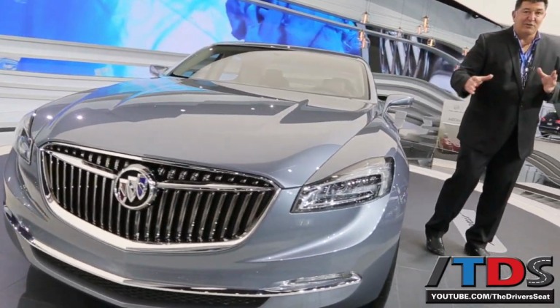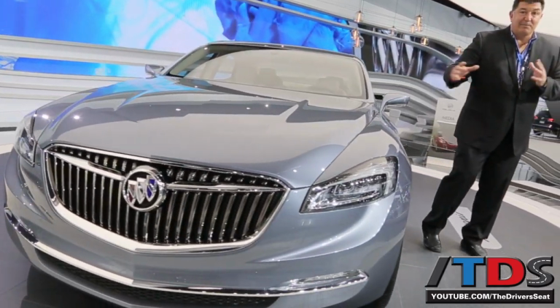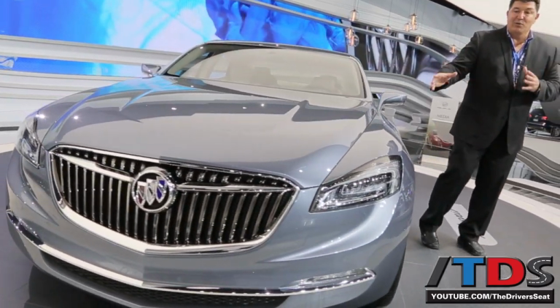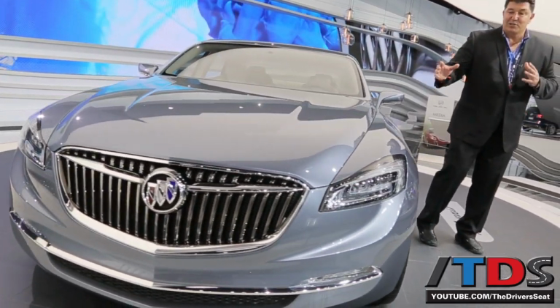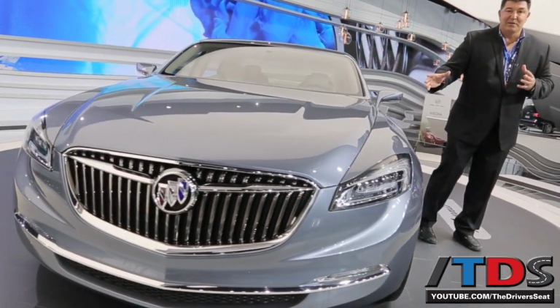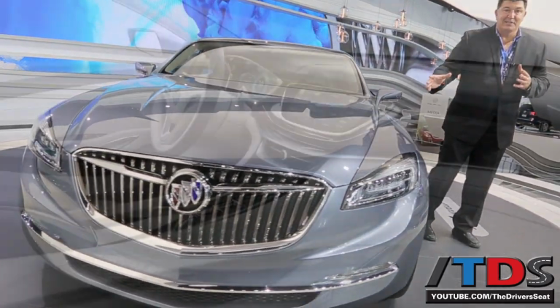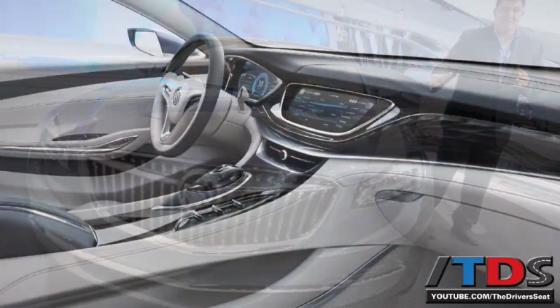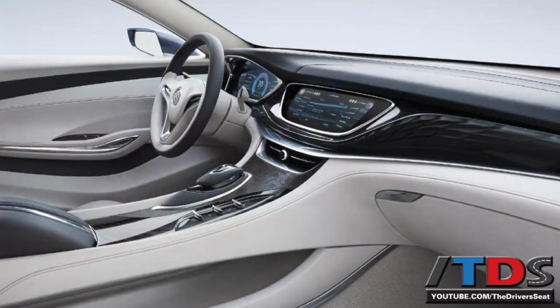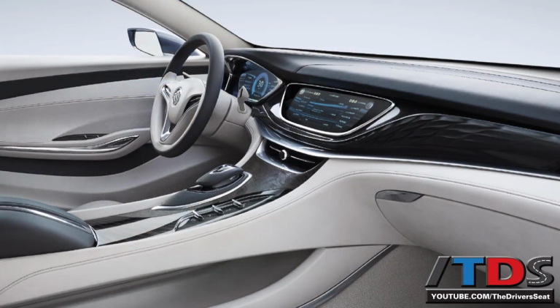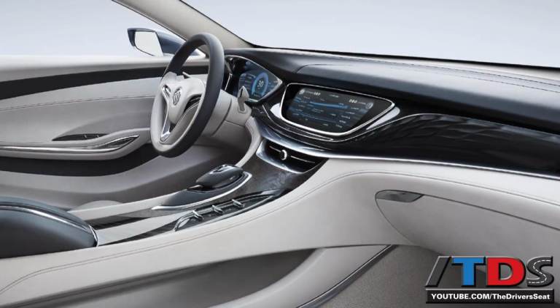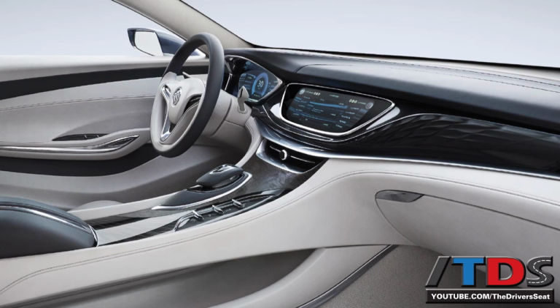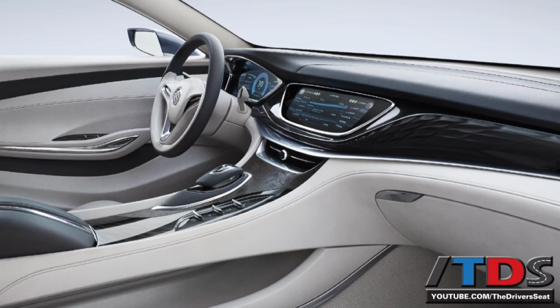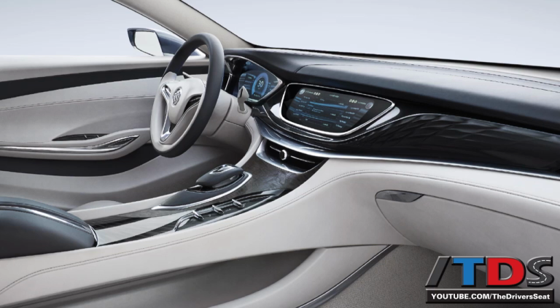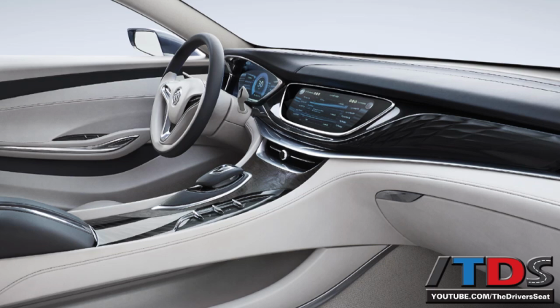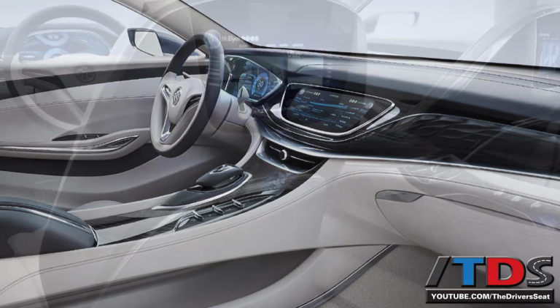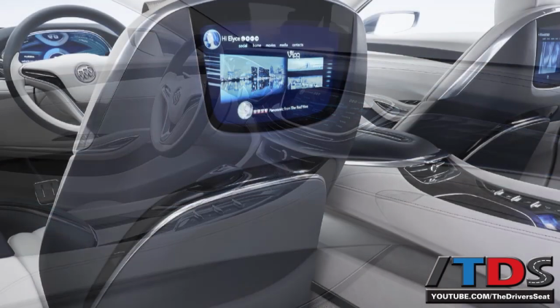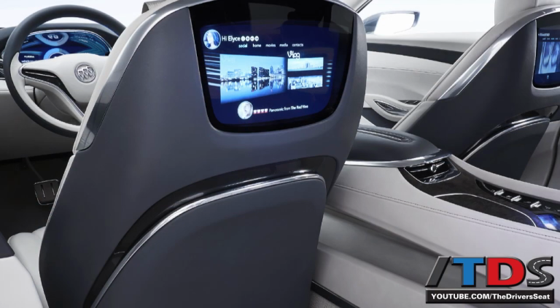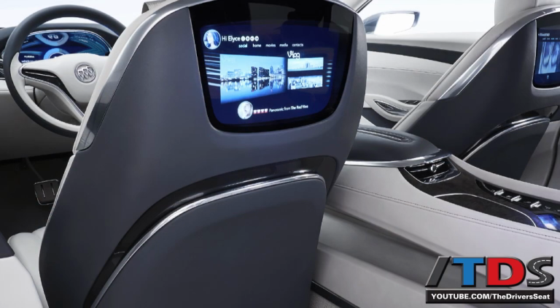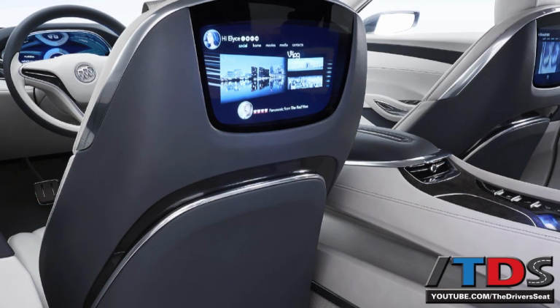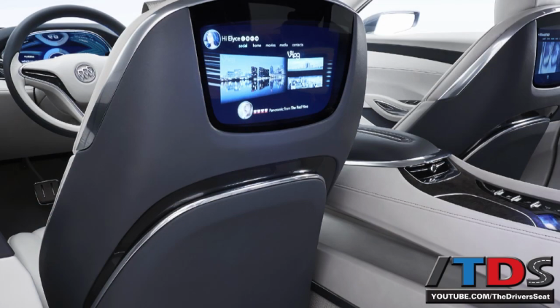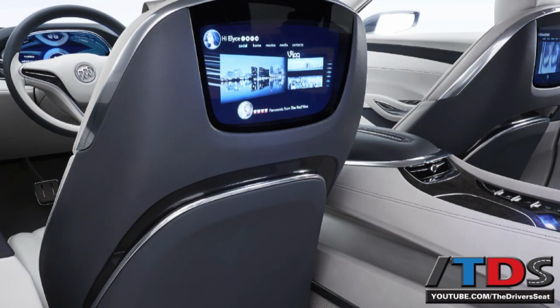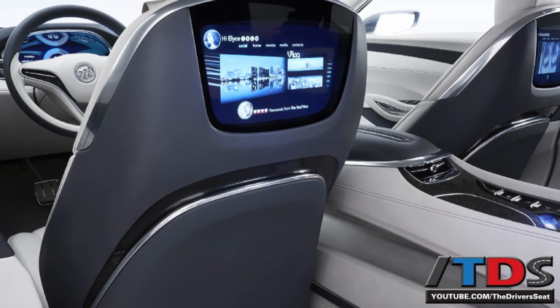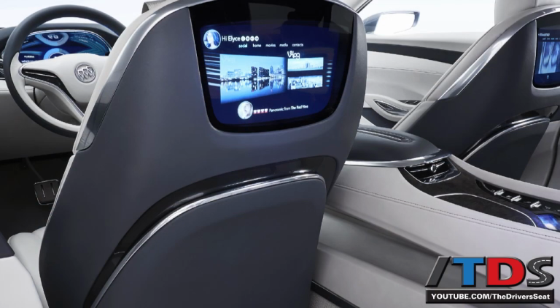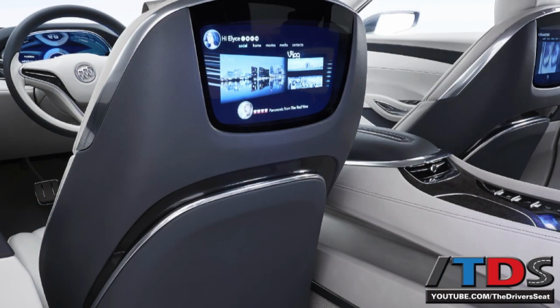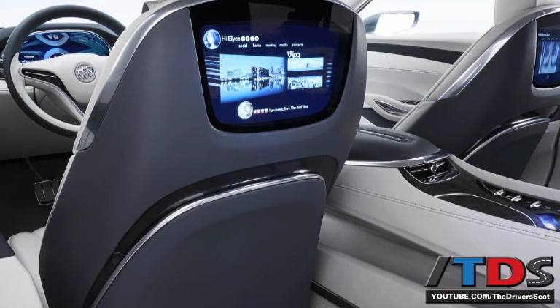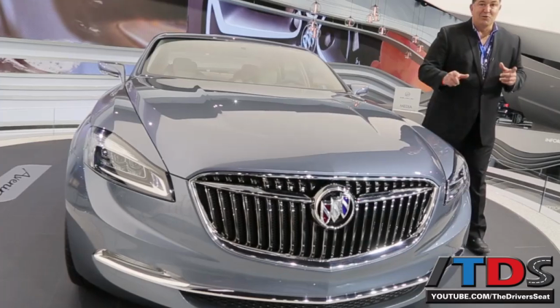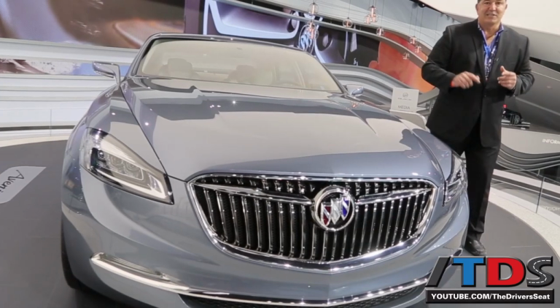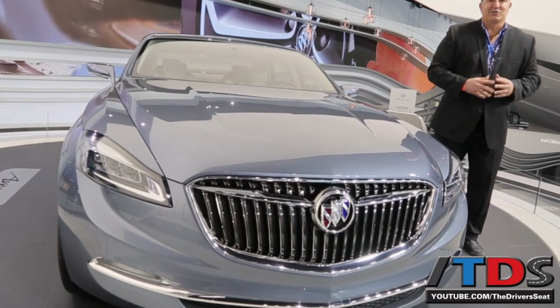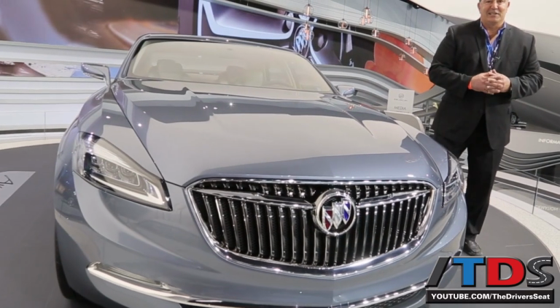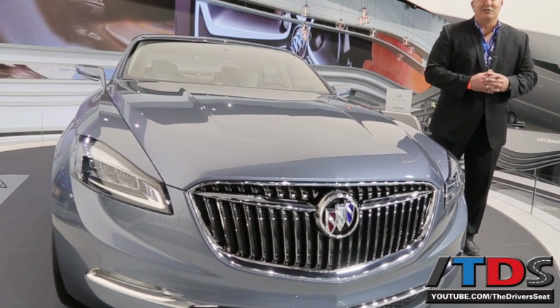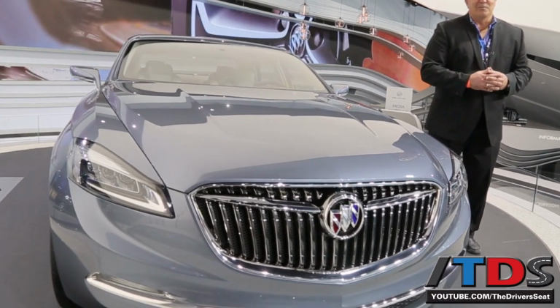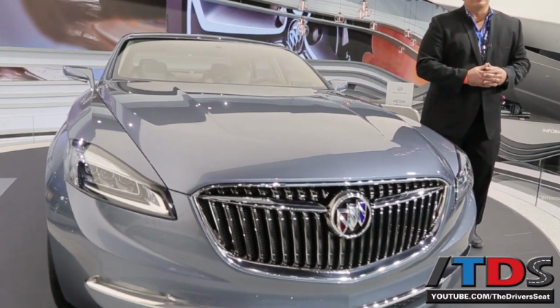So what do you guys think? Do you think Buick should build this? Send me an email, drop me a note, let me know. Buick is interested in your opinion.